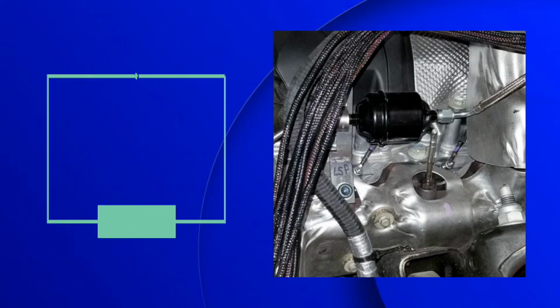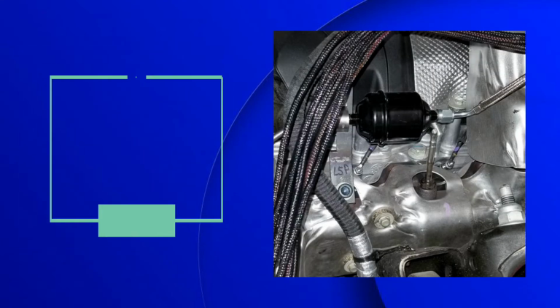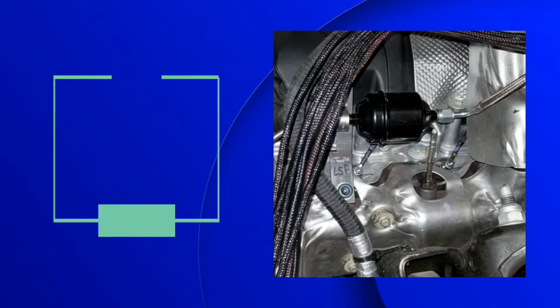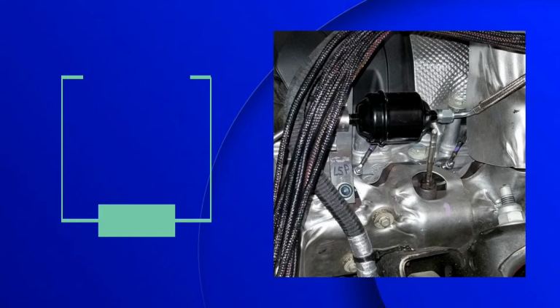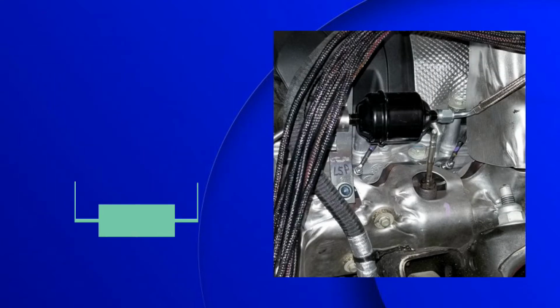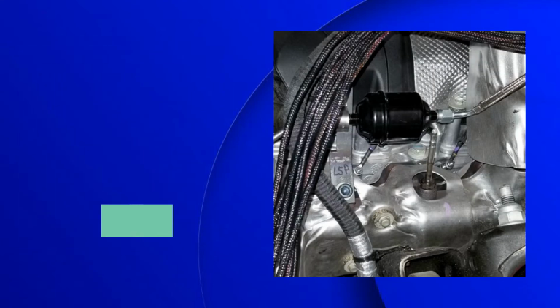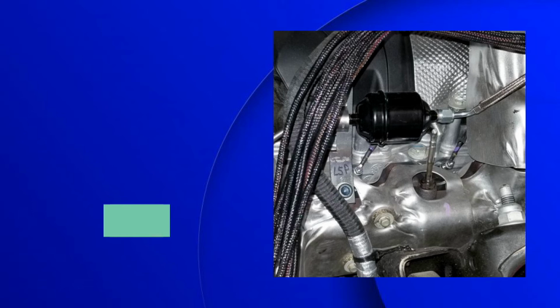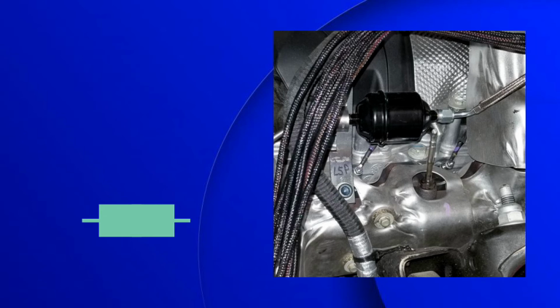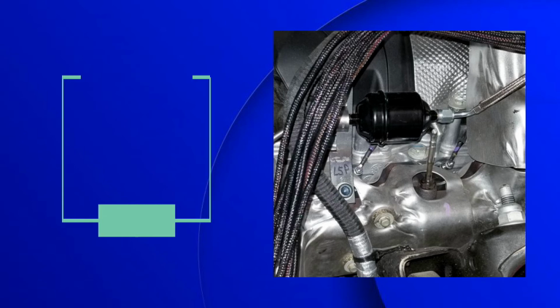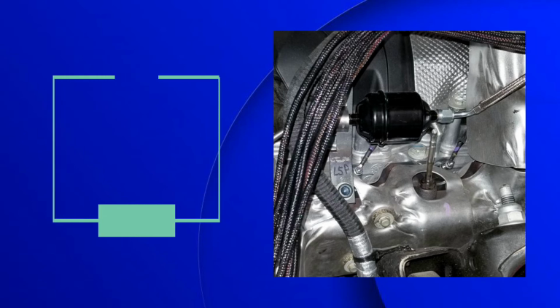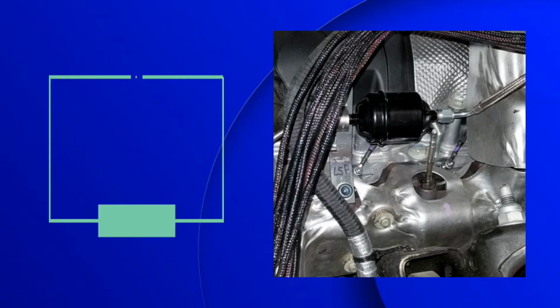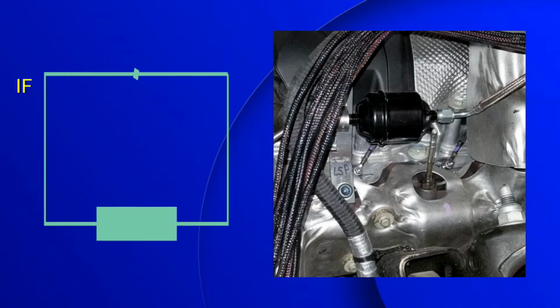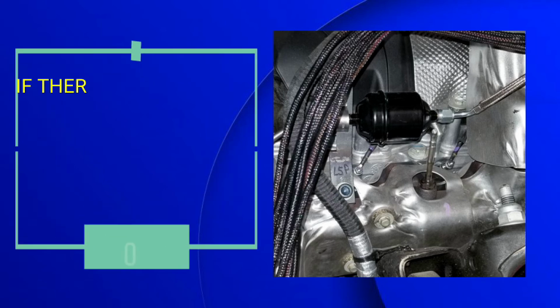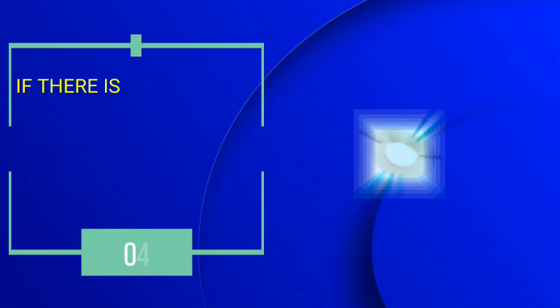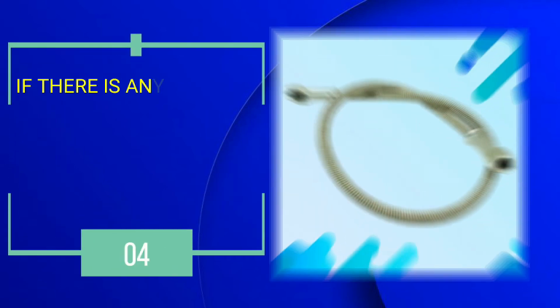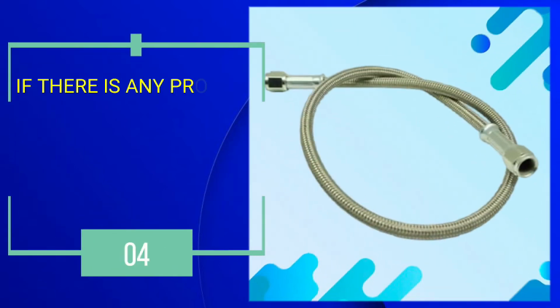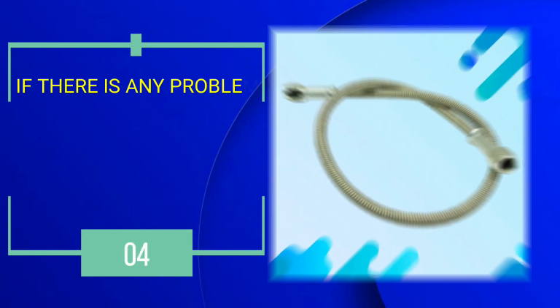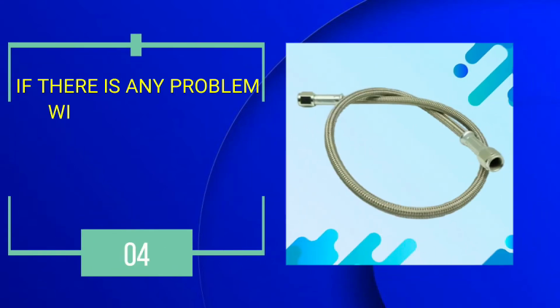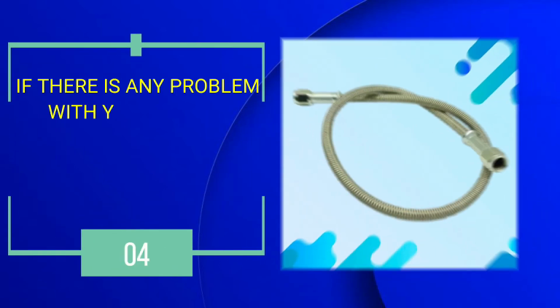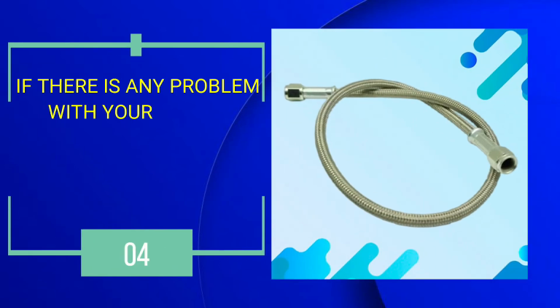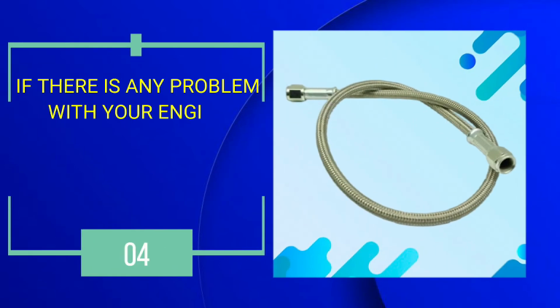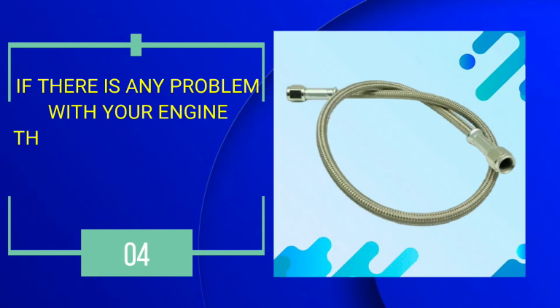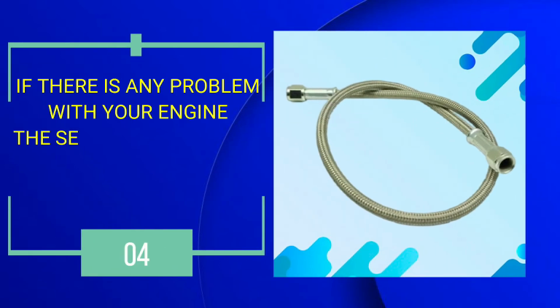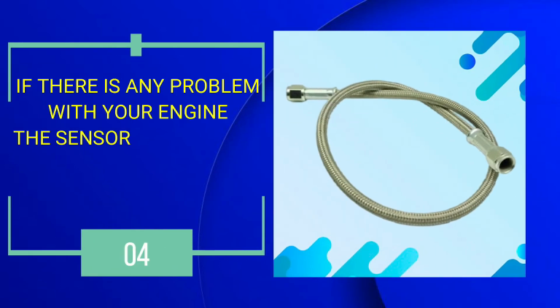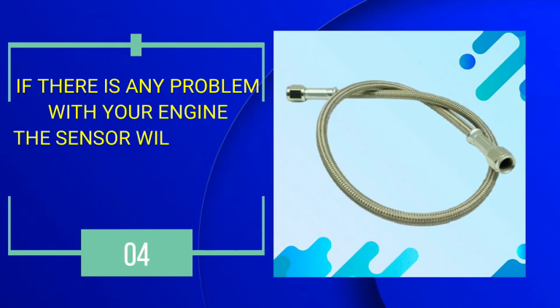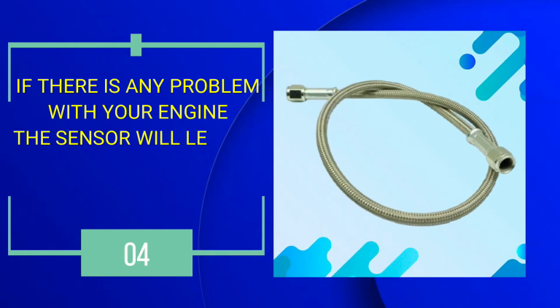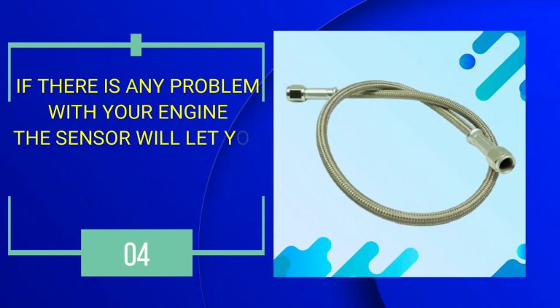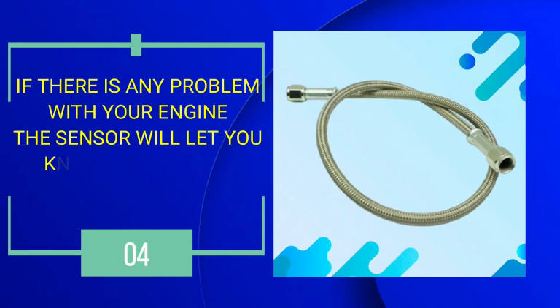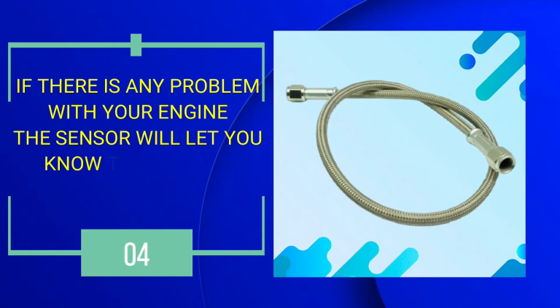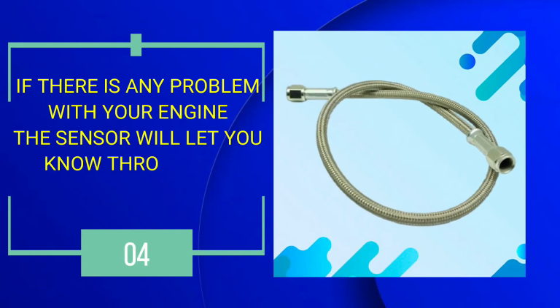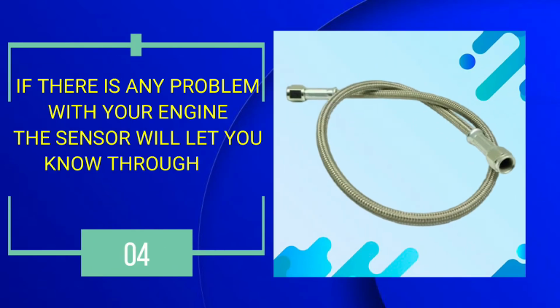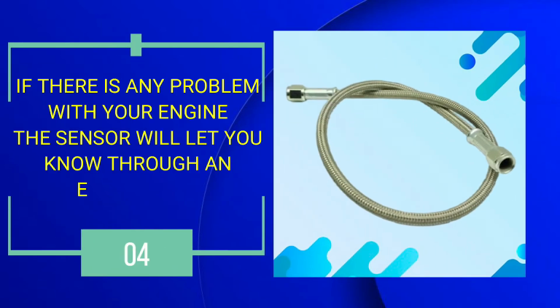Number 4: If there is any problem with your engine, the sensor will let you know through an error code.